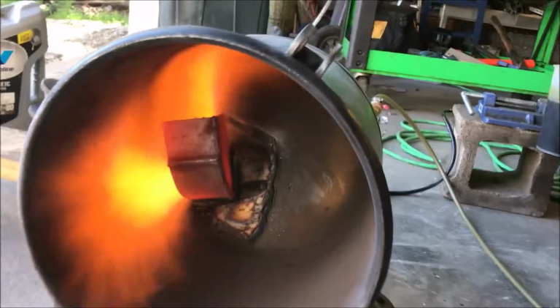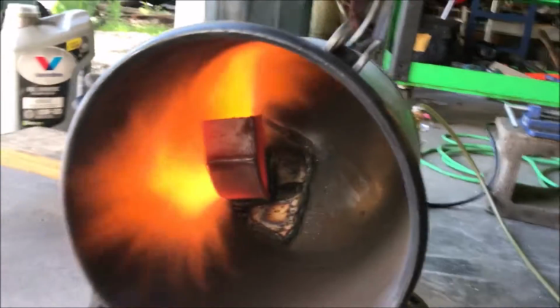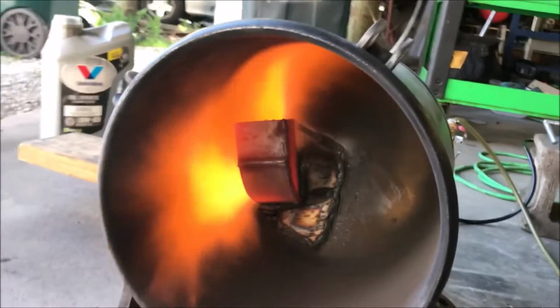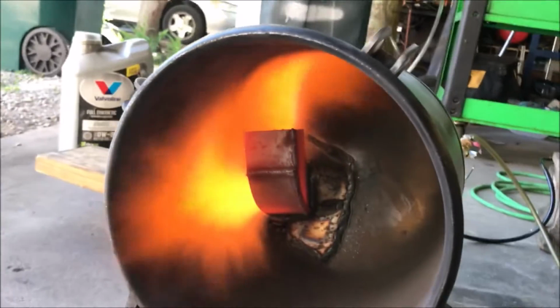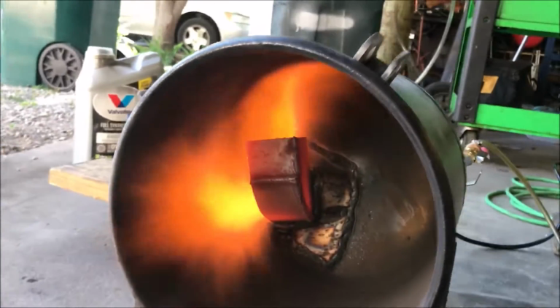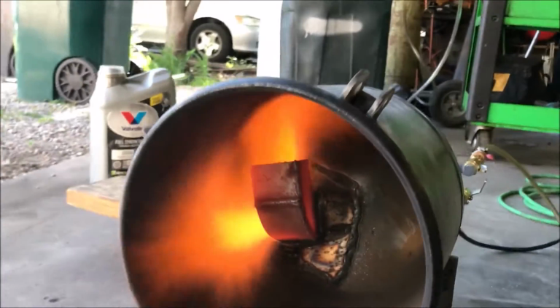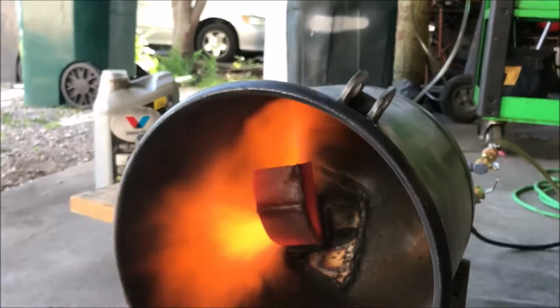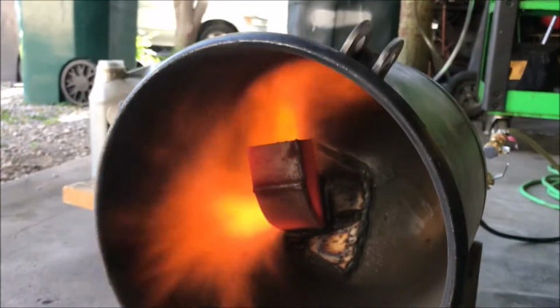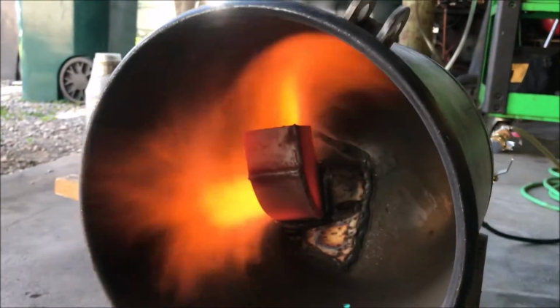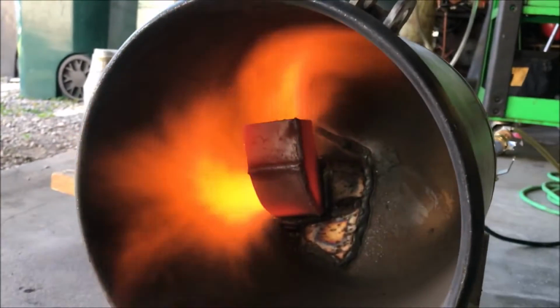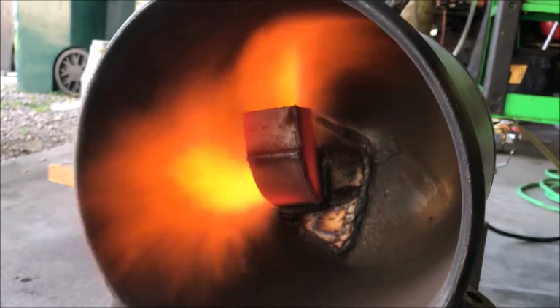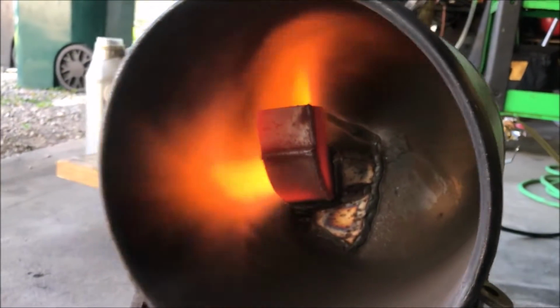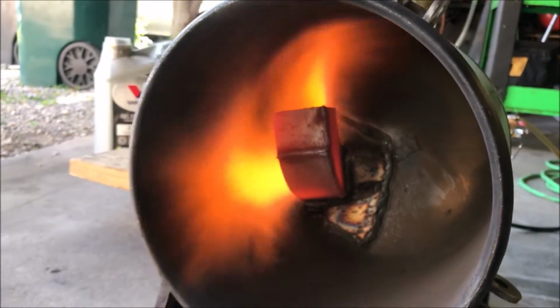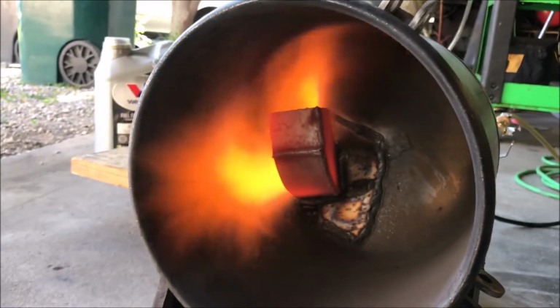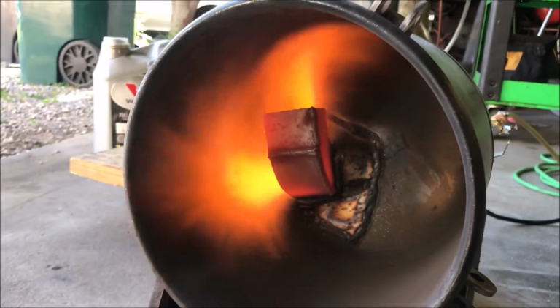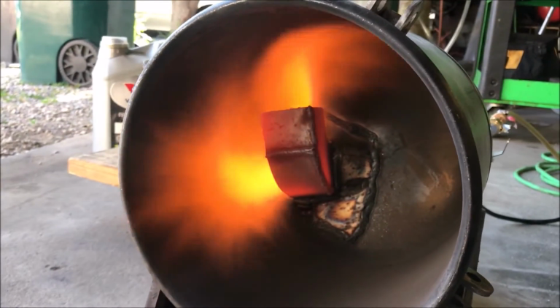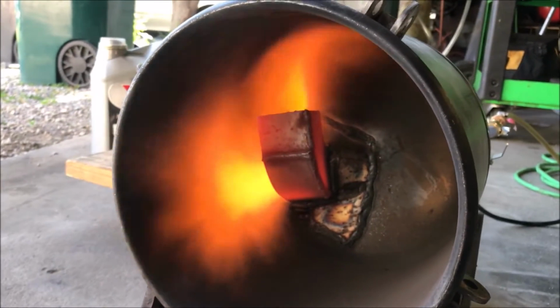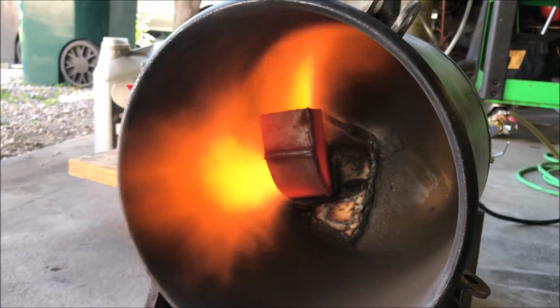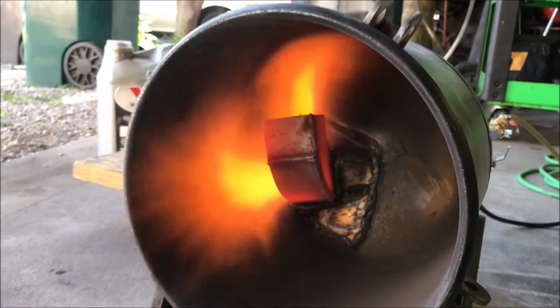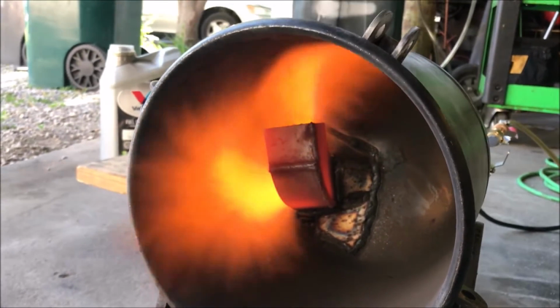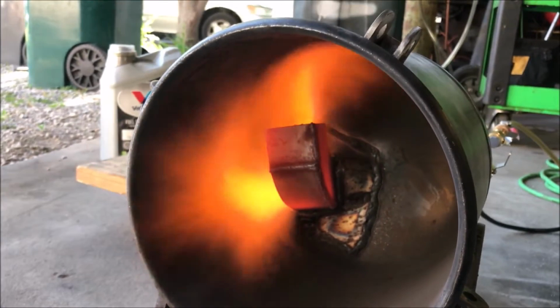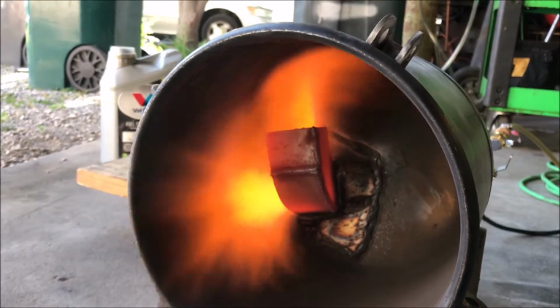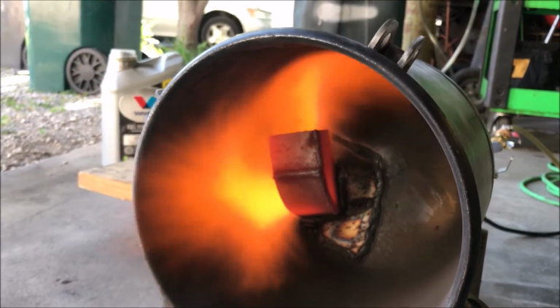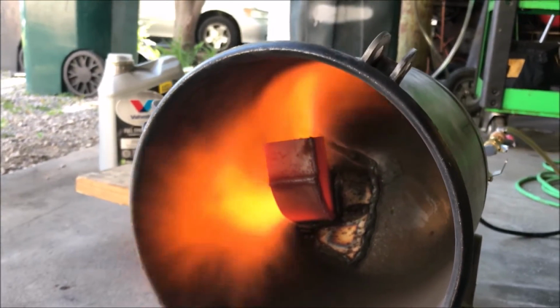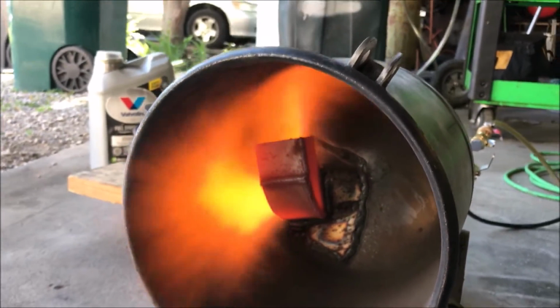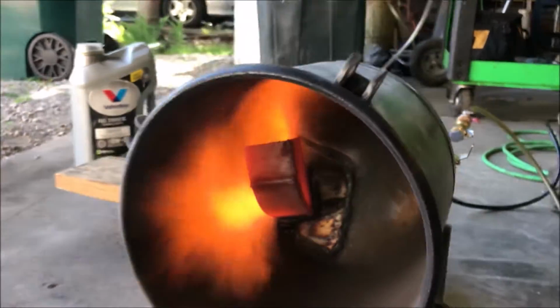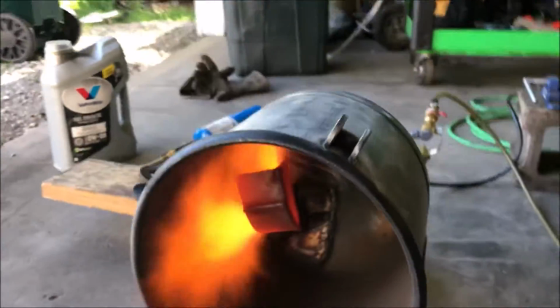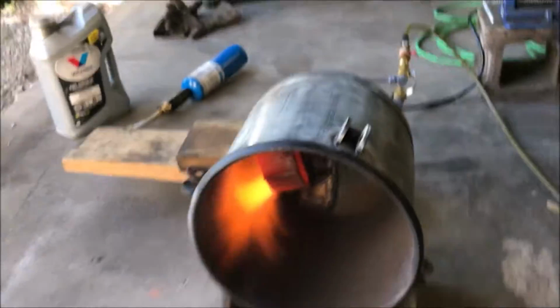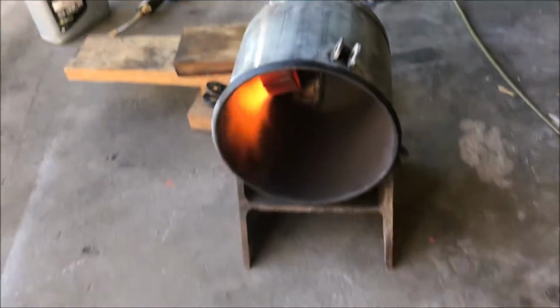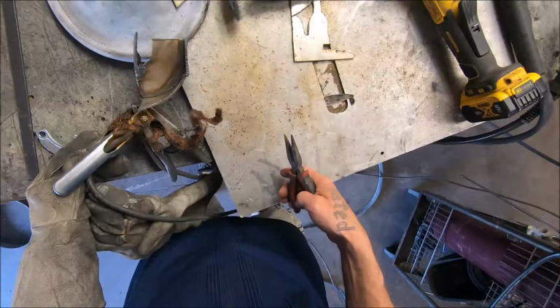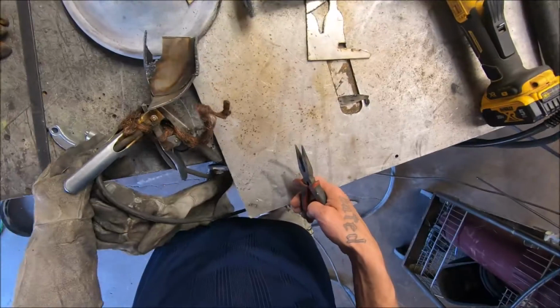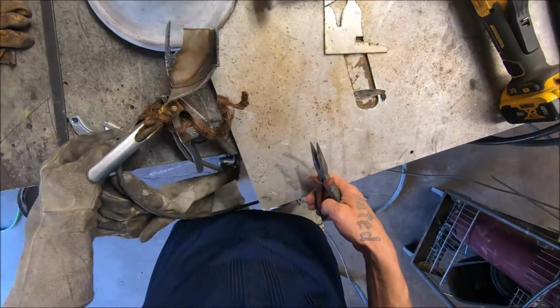Hey, what's going on everybody? In this video you're going to see me testing the baffle that I've installed inside this boiler tube.